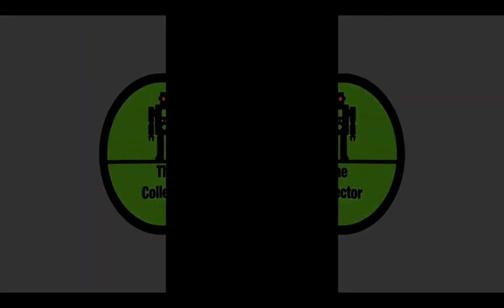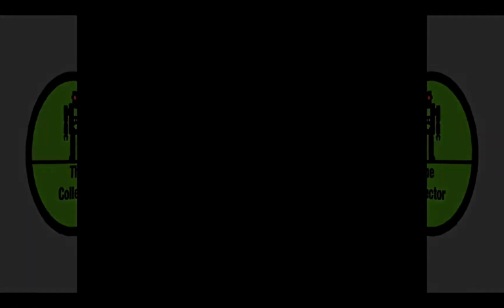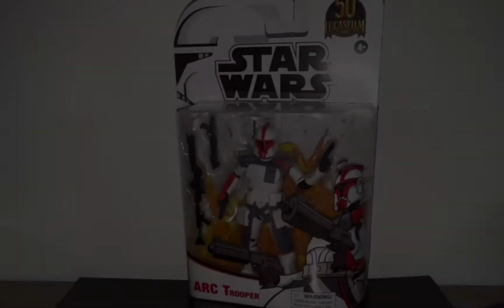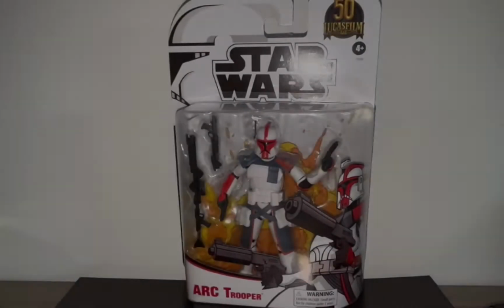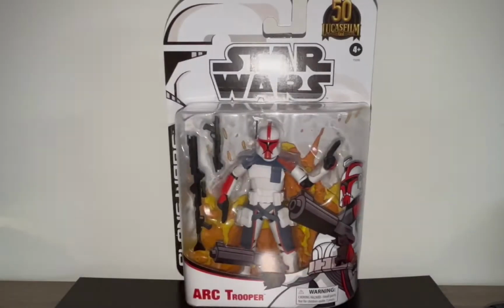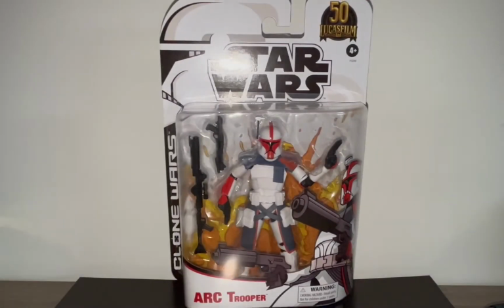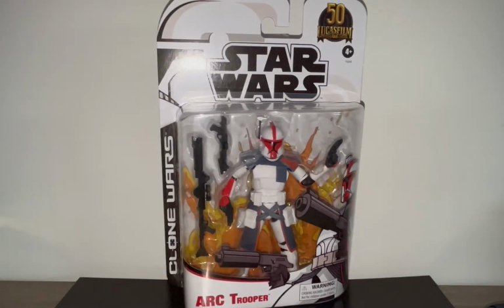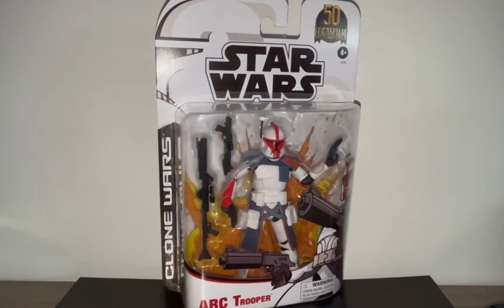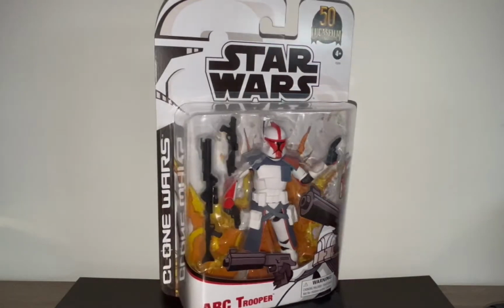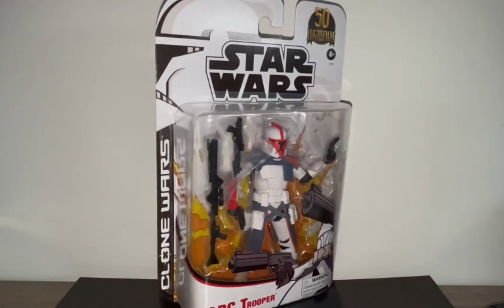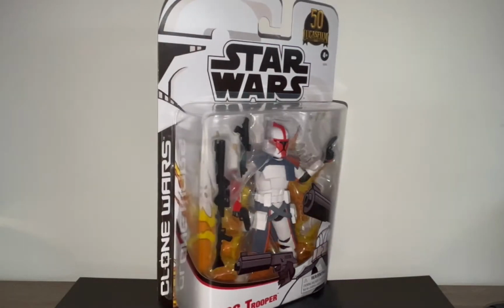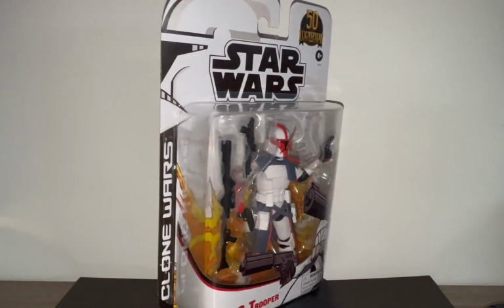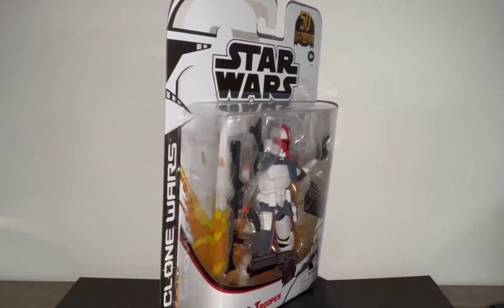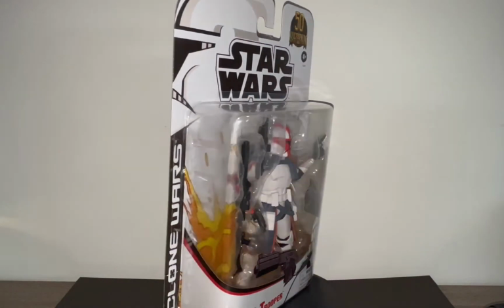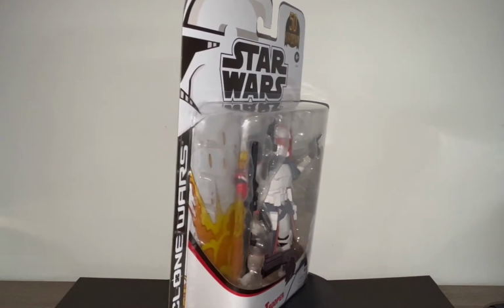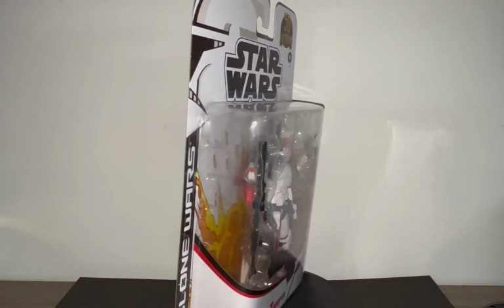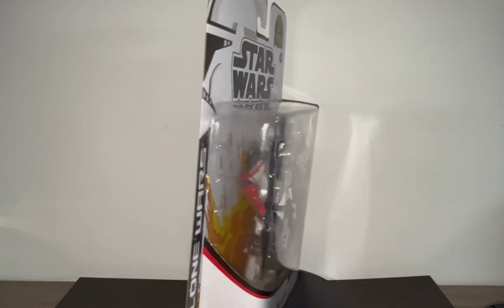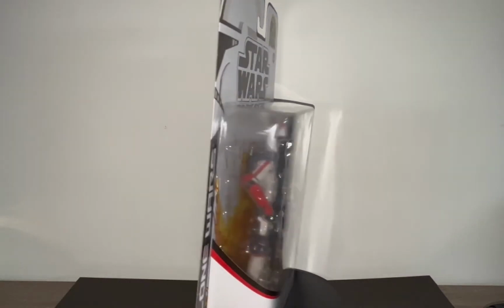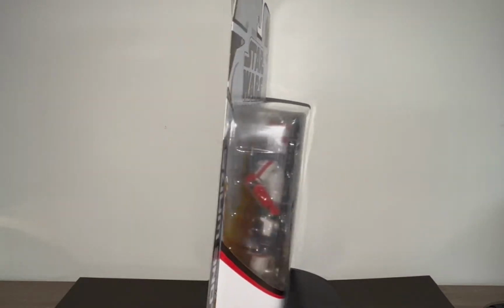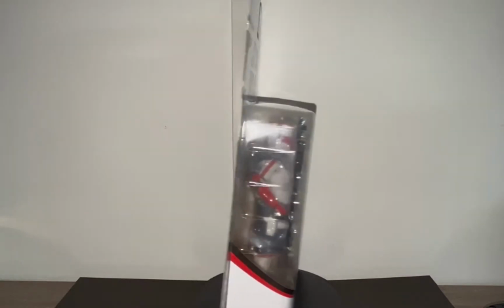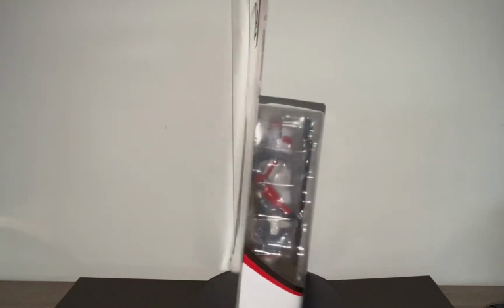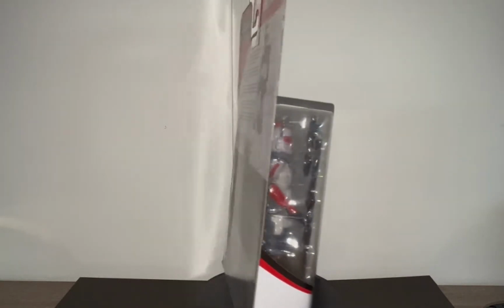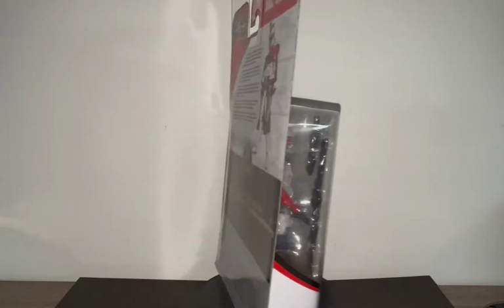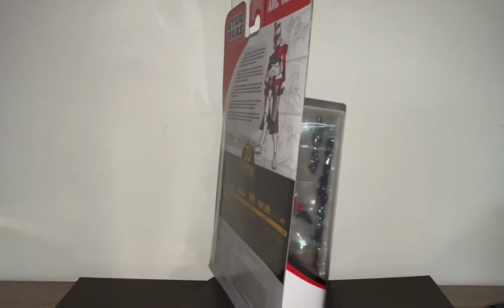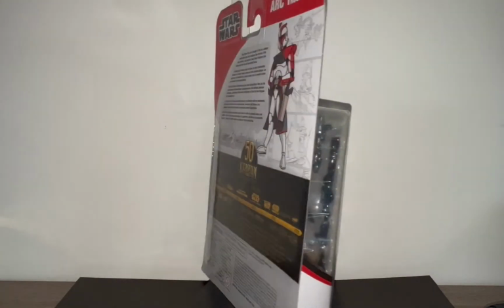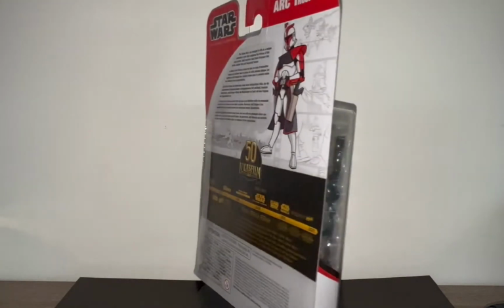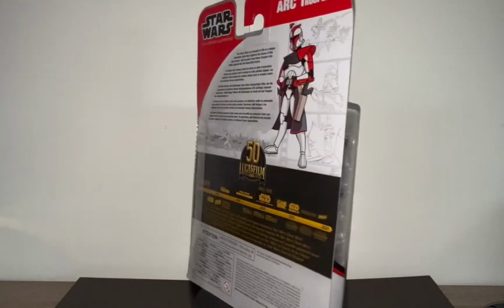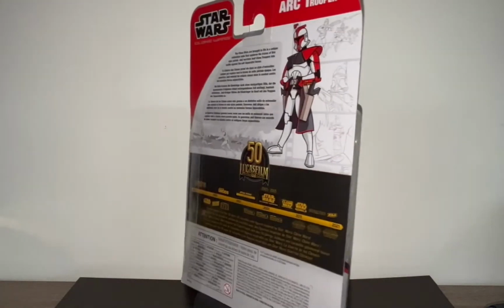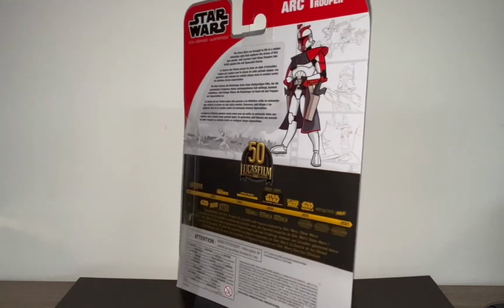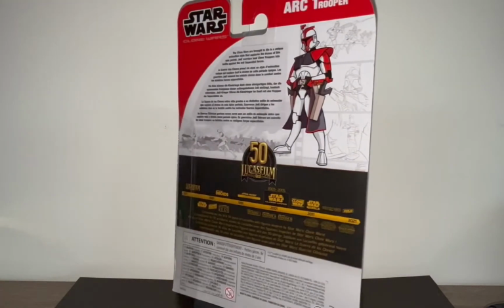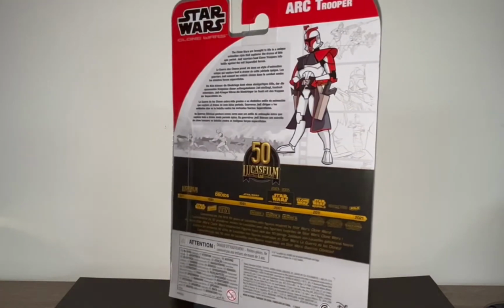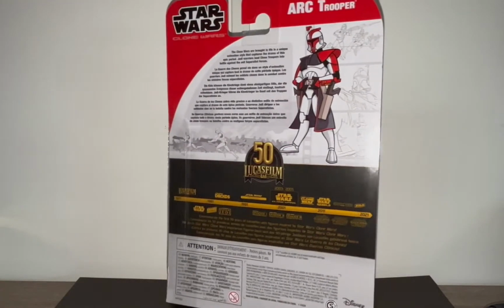On today's review we're going to be taking a look at the Star Wars the Black Series 50th Anniversary Clone Wars ARC Trooper.